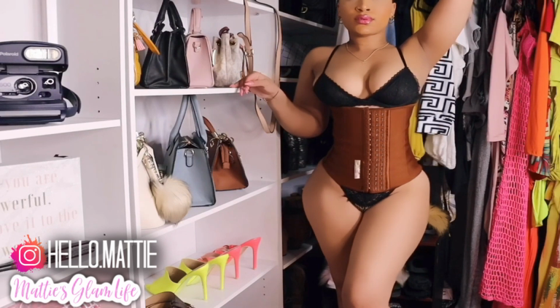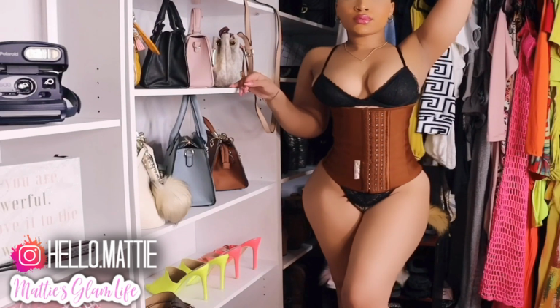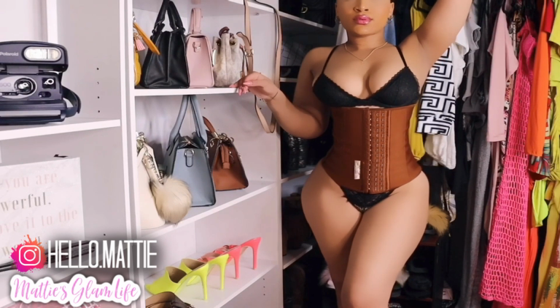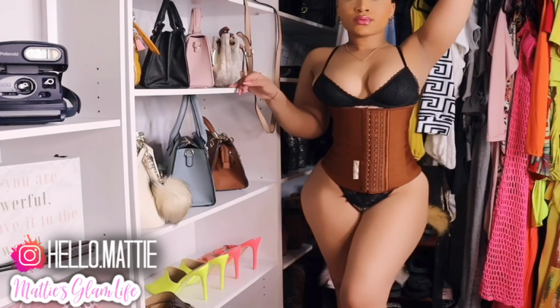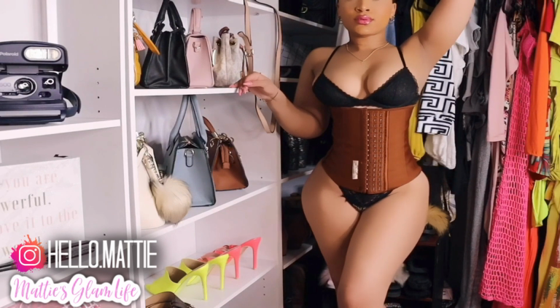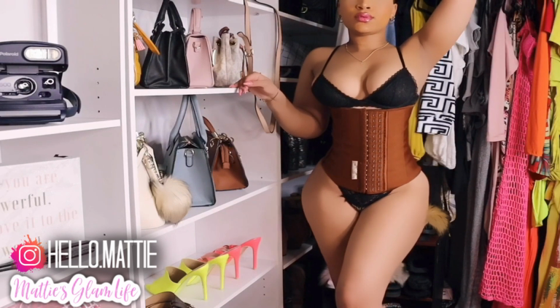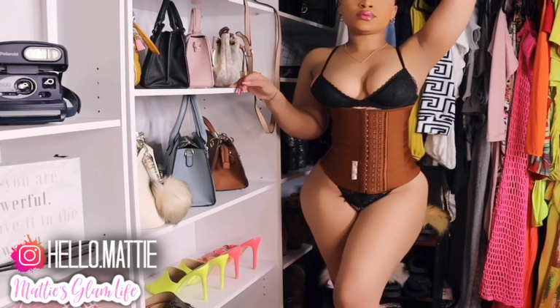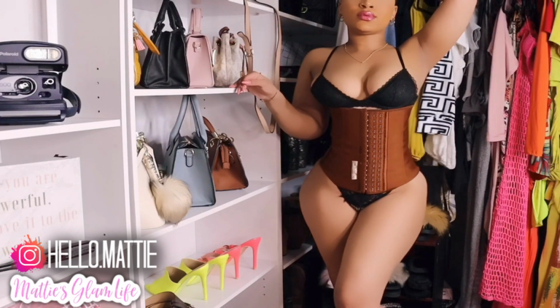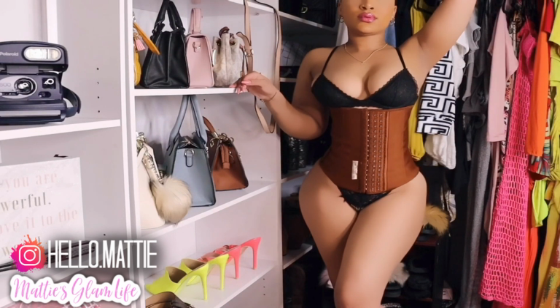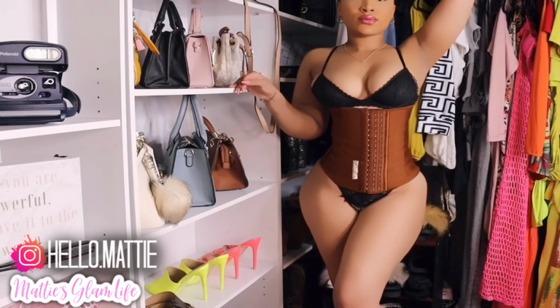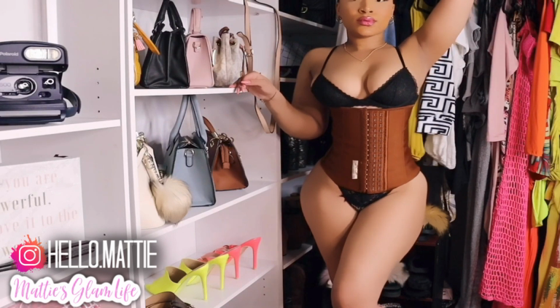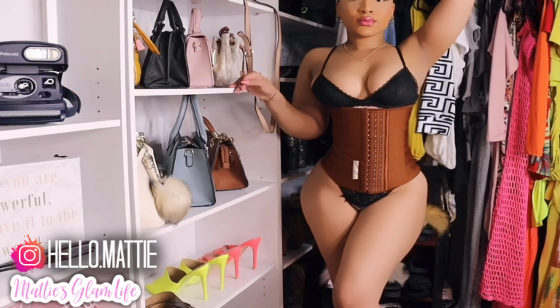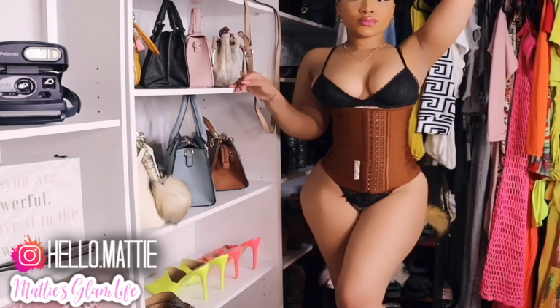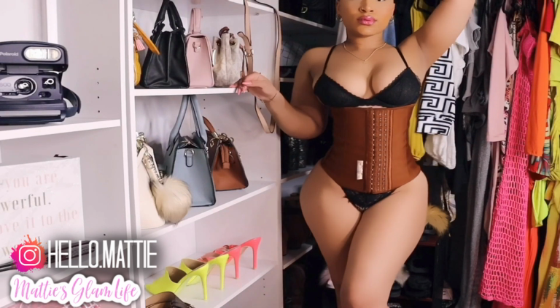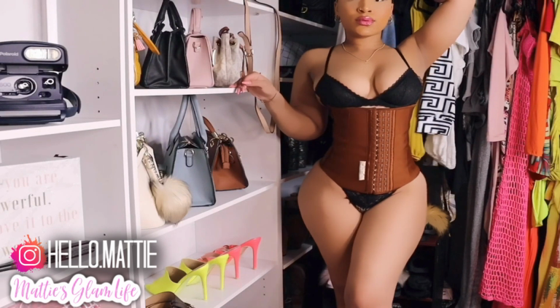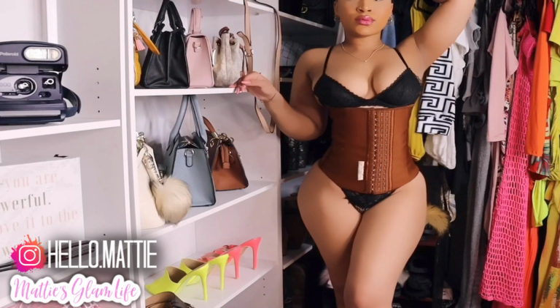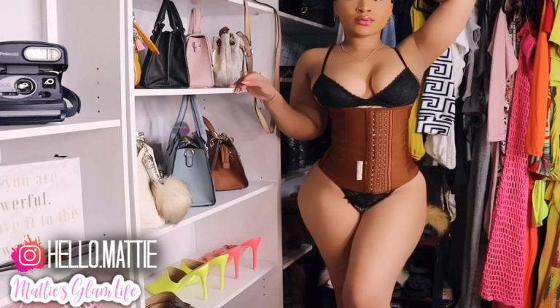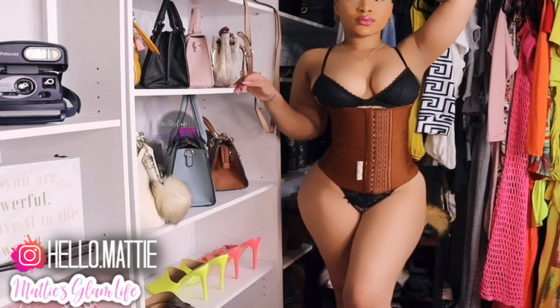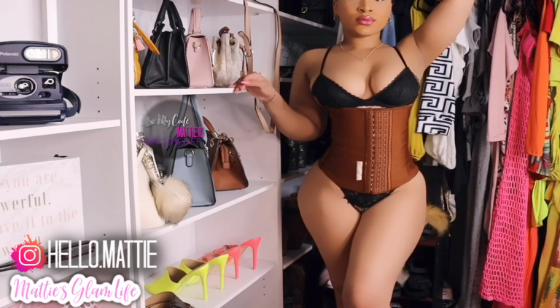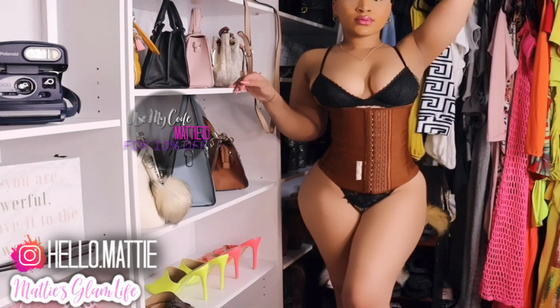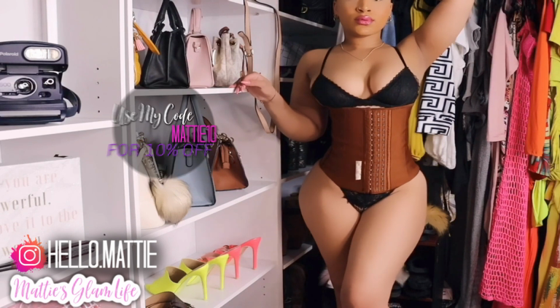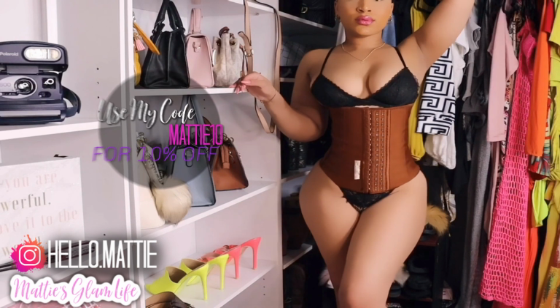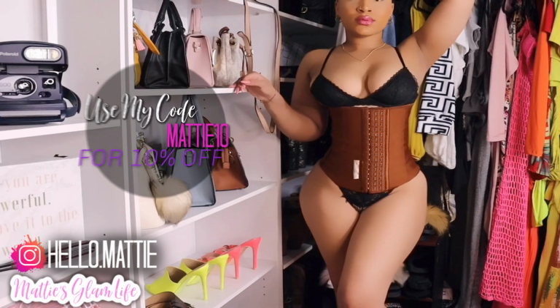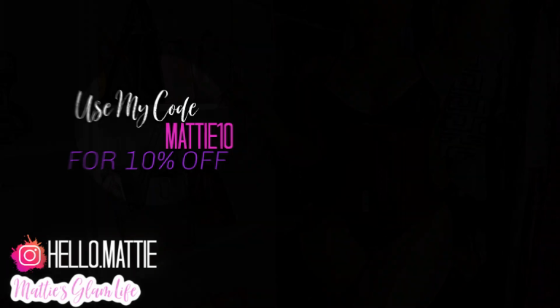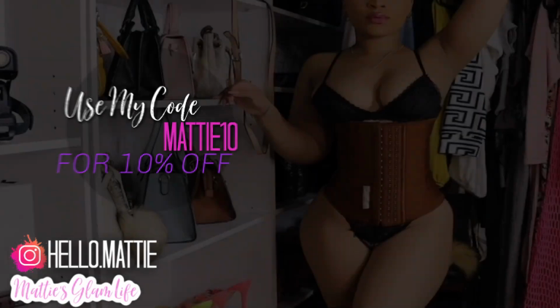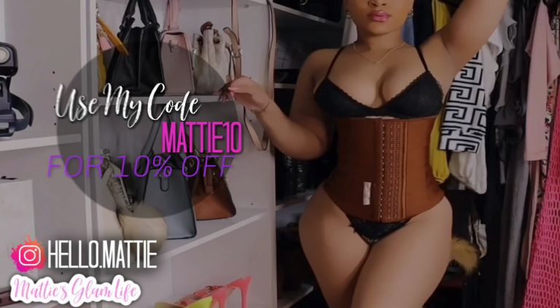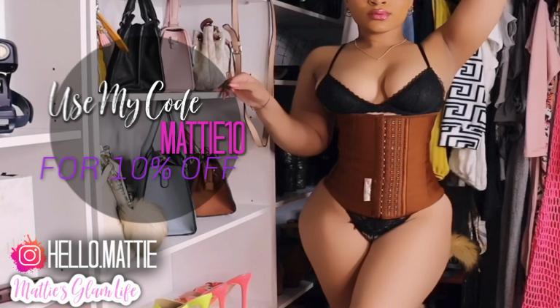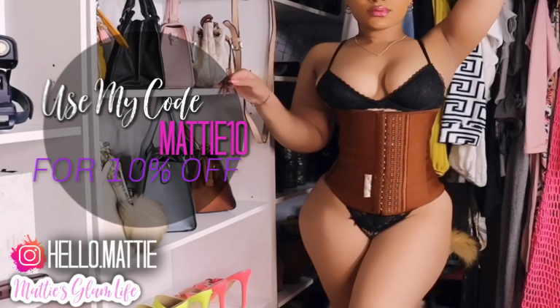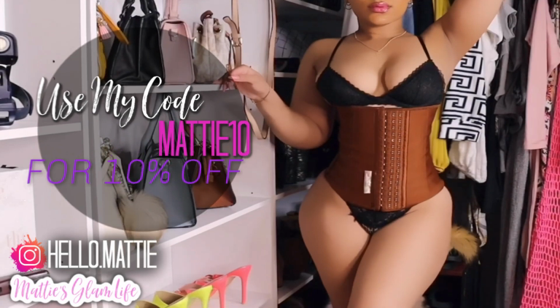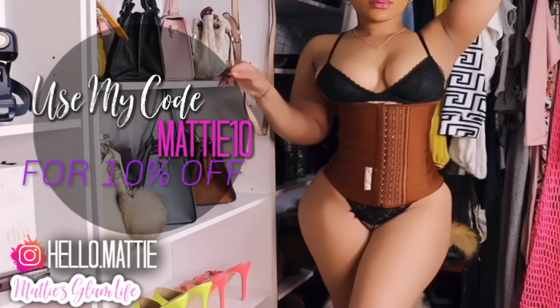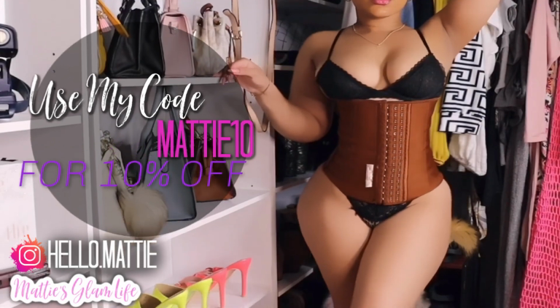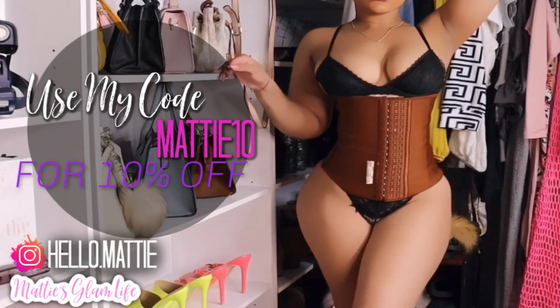I hope that you all definitely consider using my code Maddie10 for 10% off of your purchase.